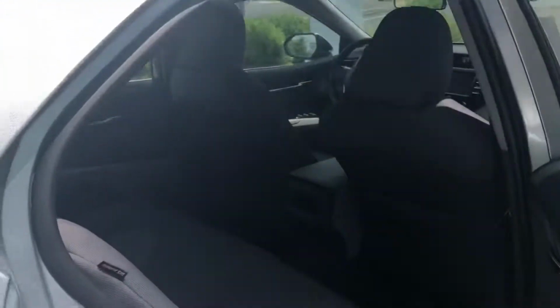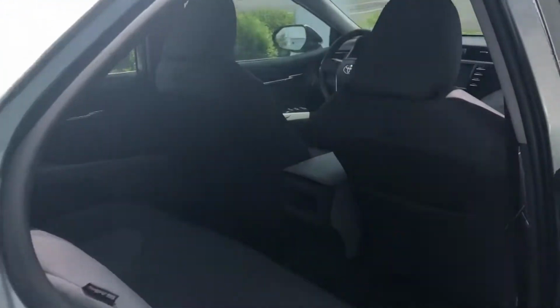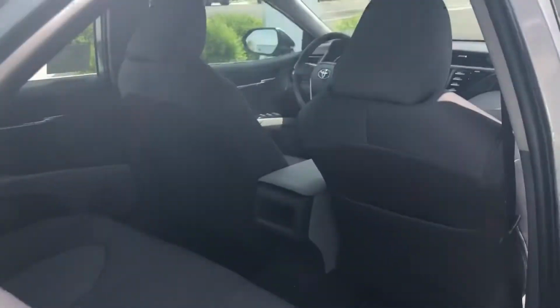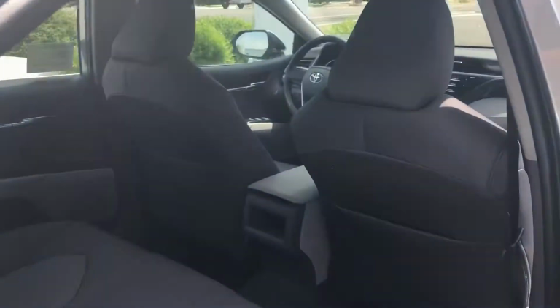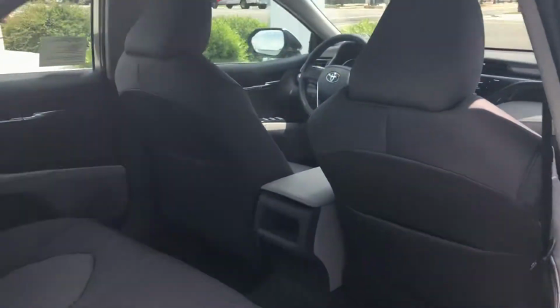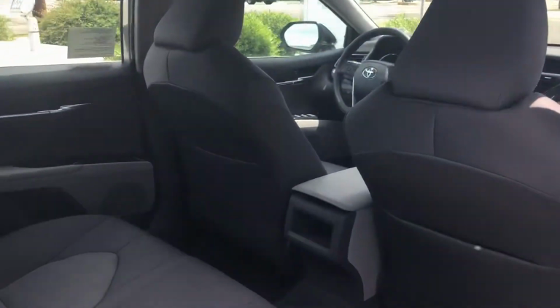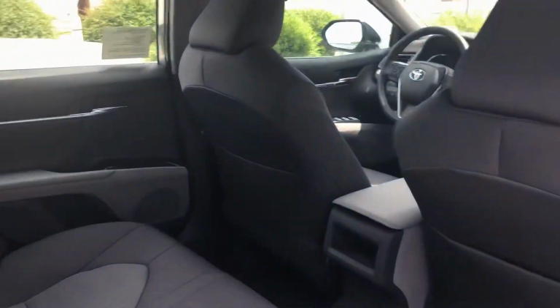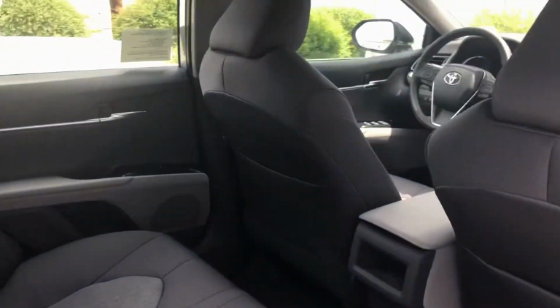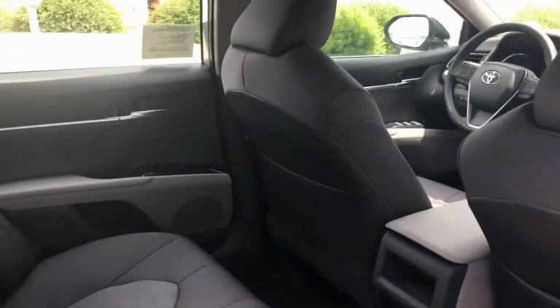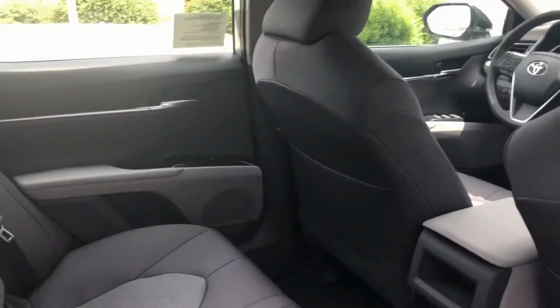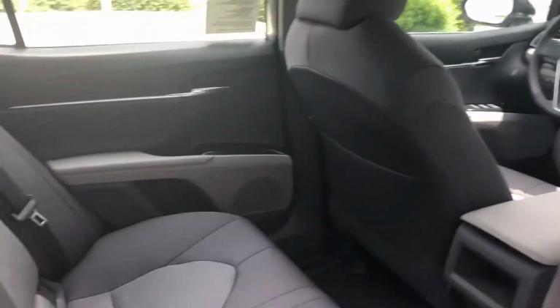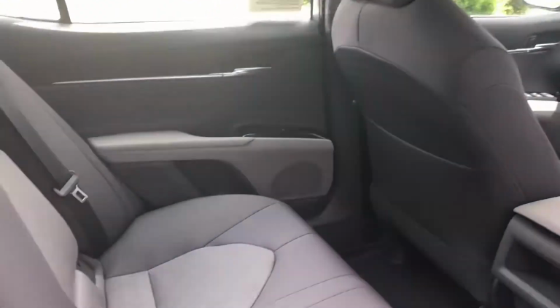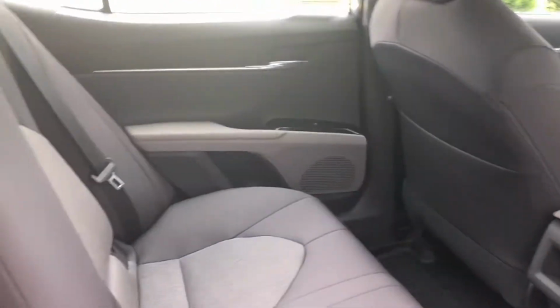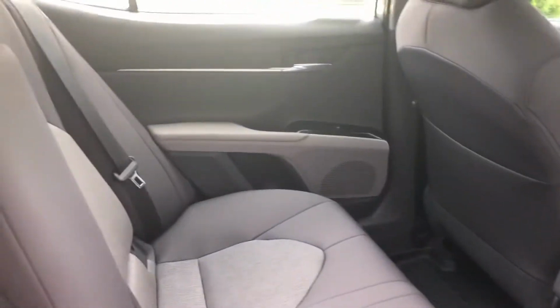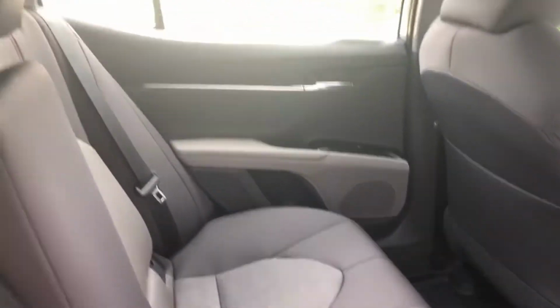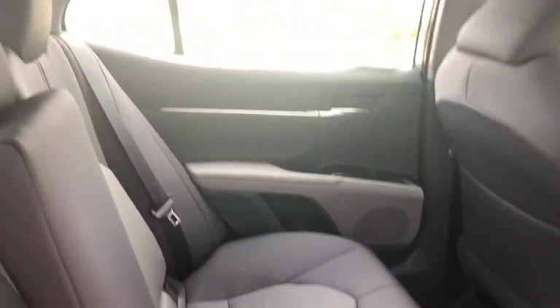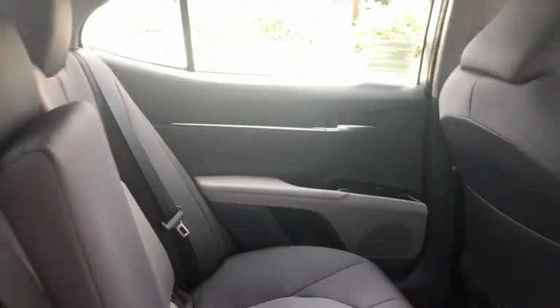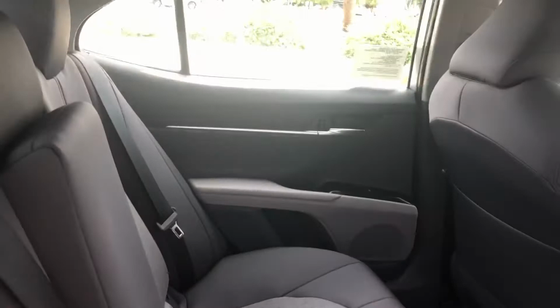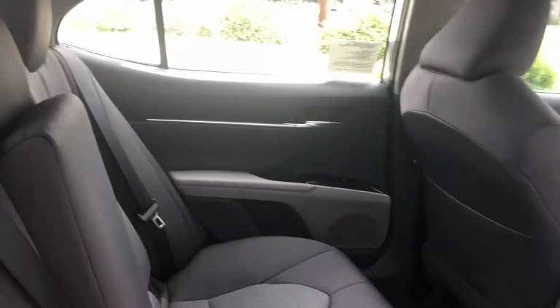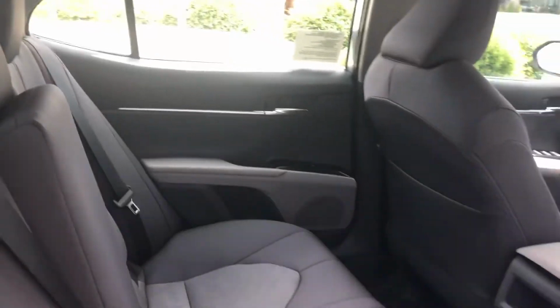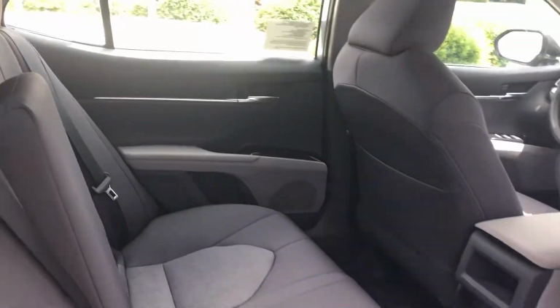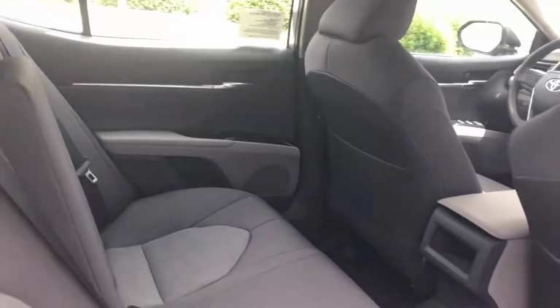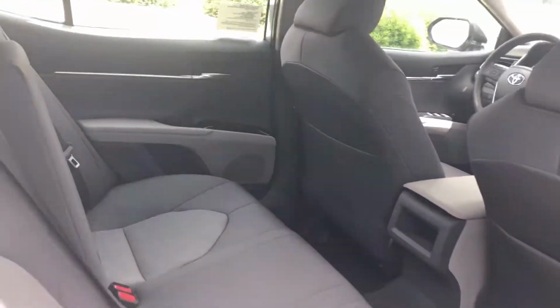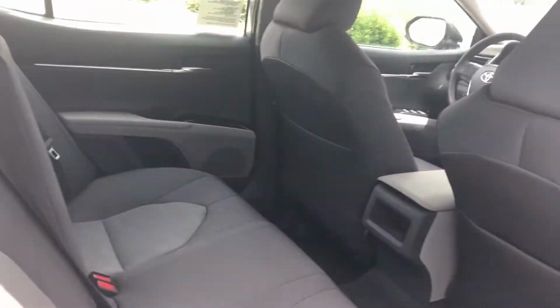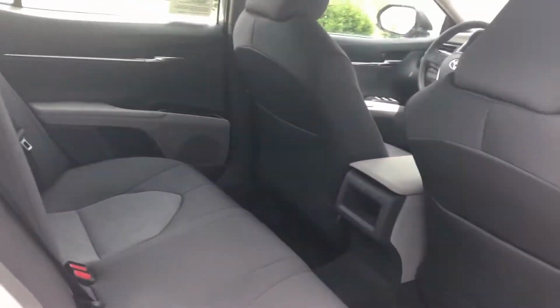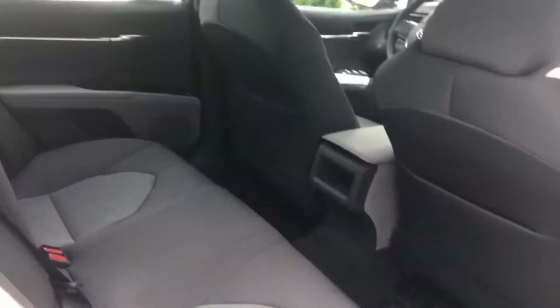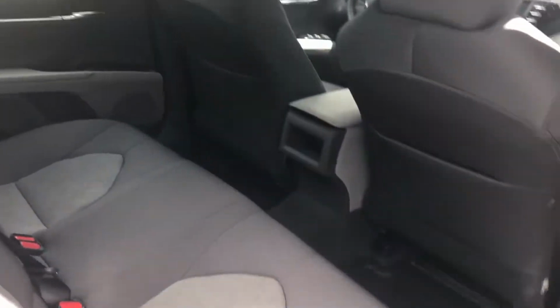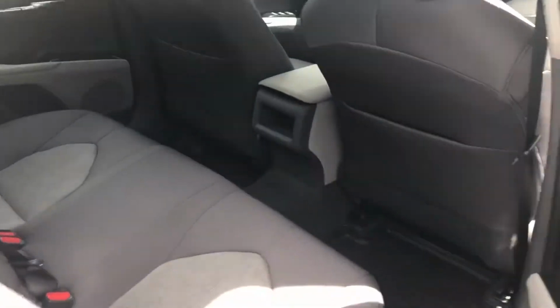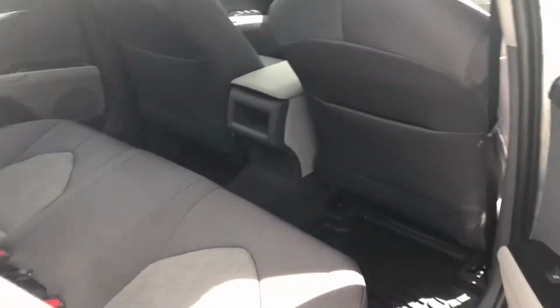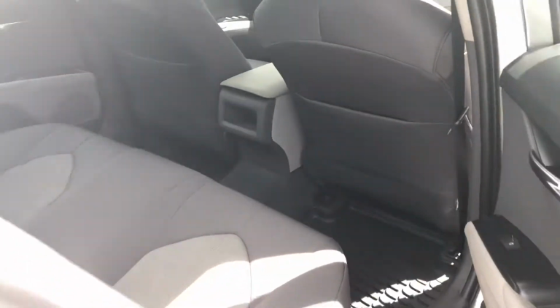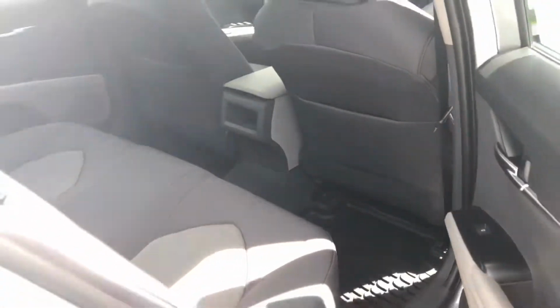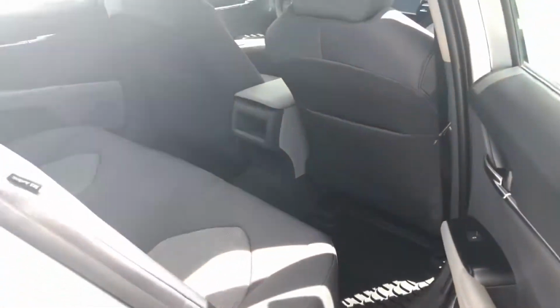Onto the back, you have a lot of knee room for your passengers, and cup holders that fold down in the center.